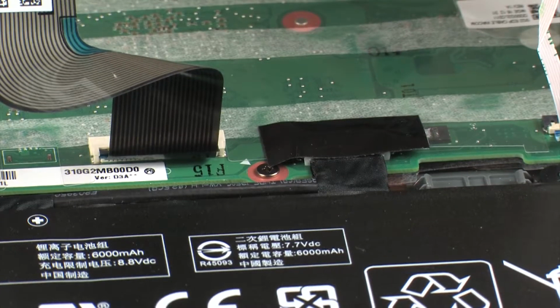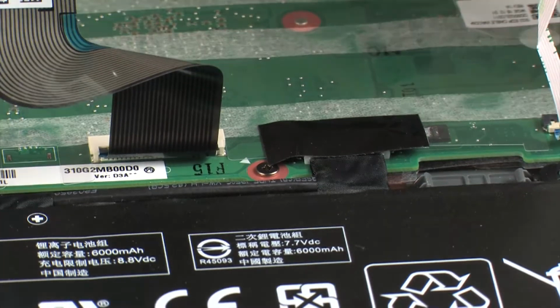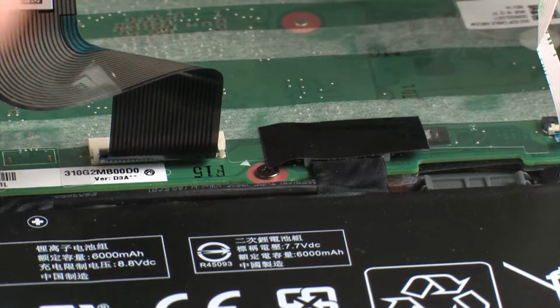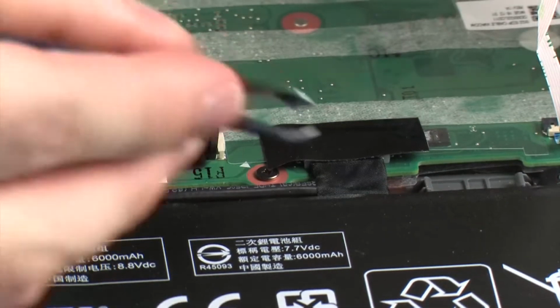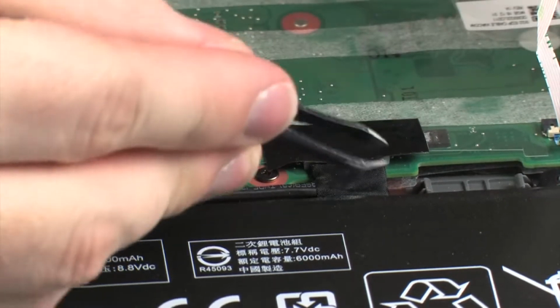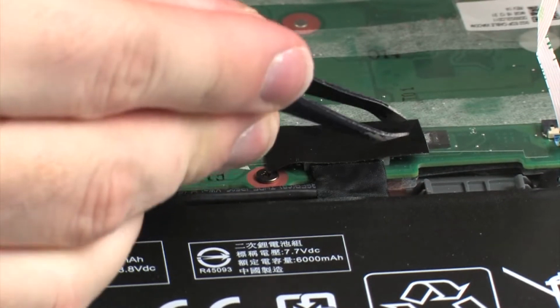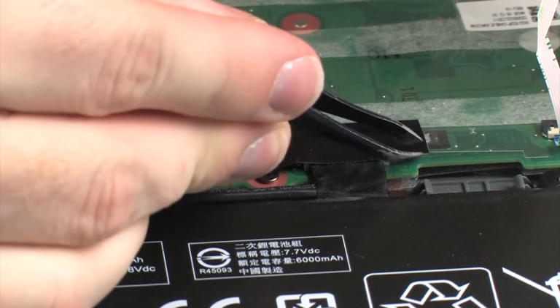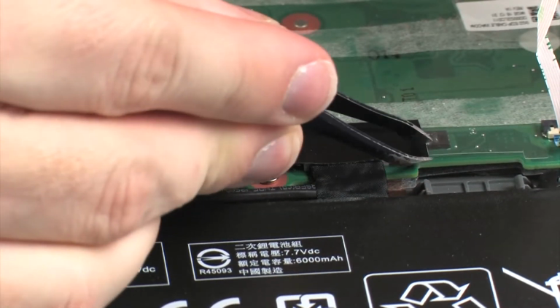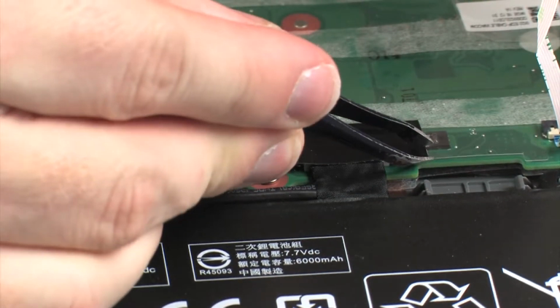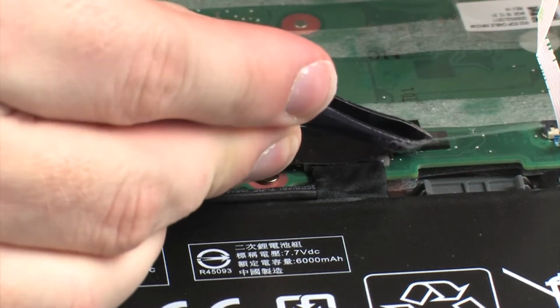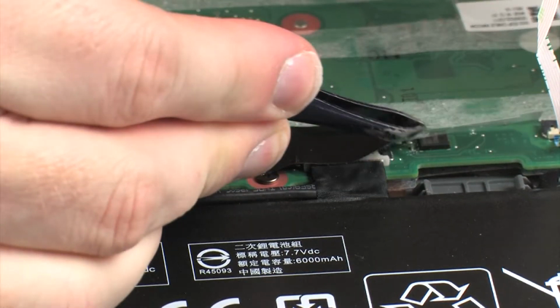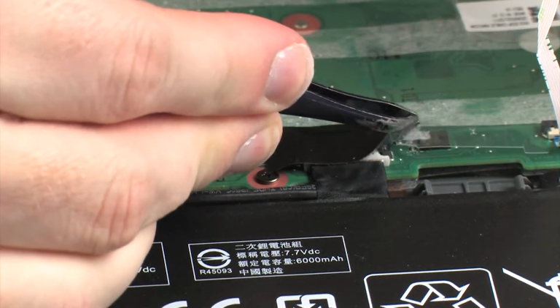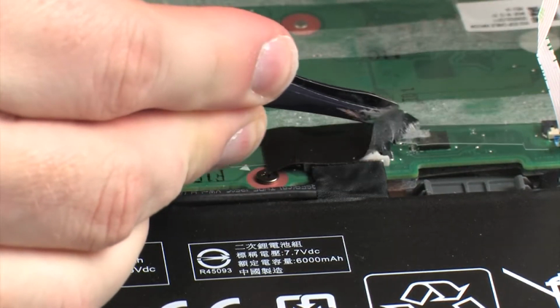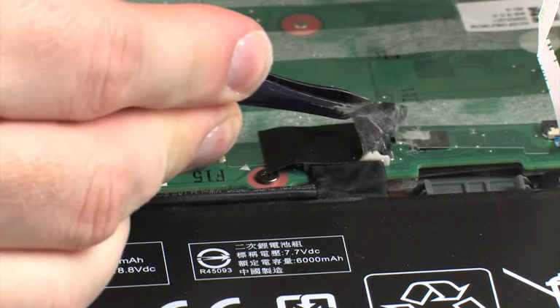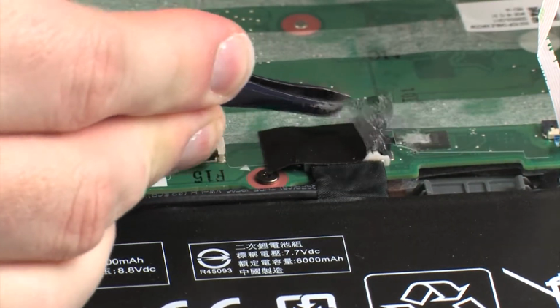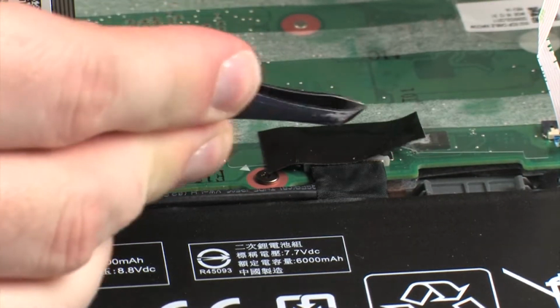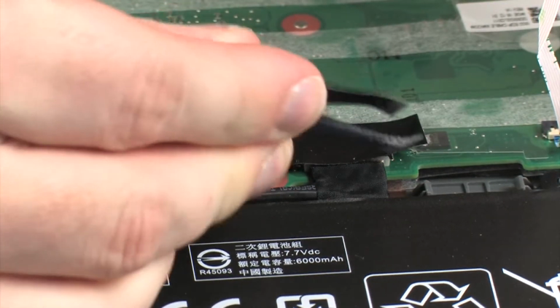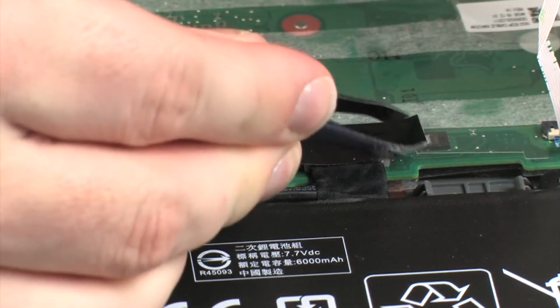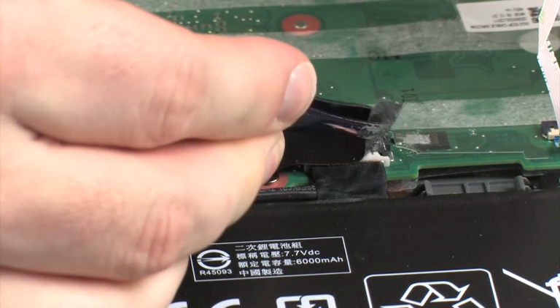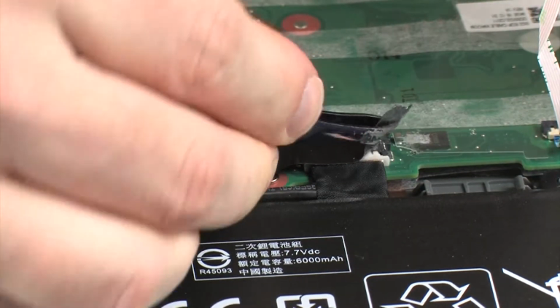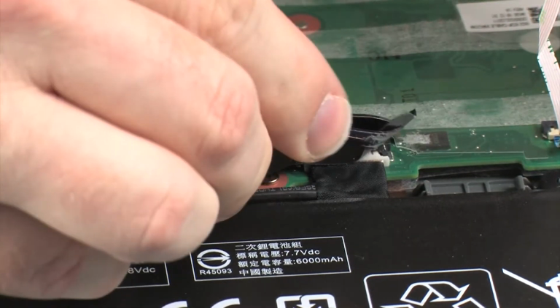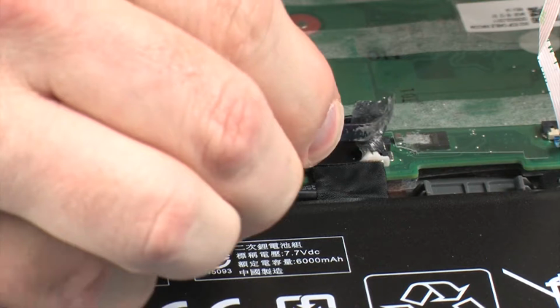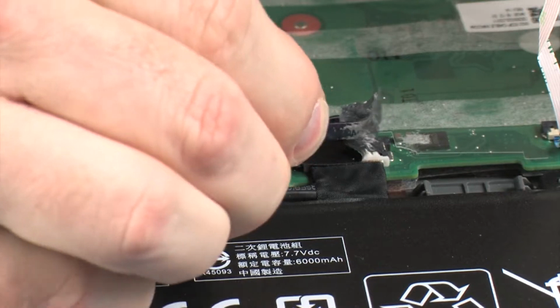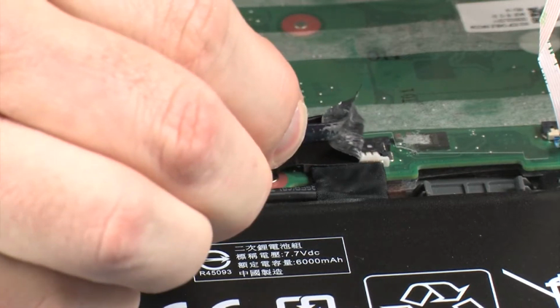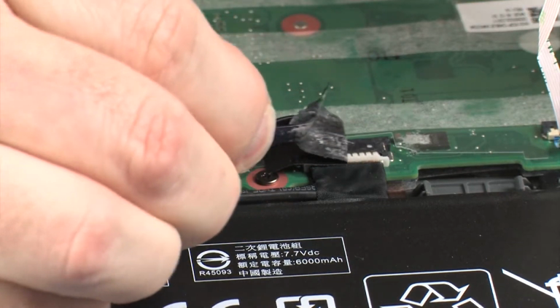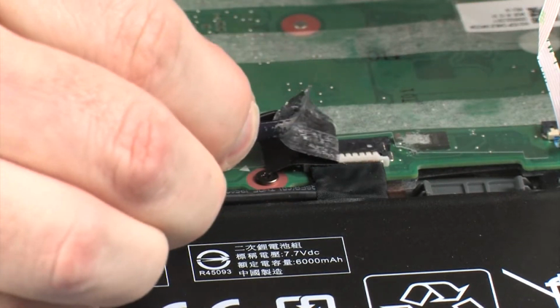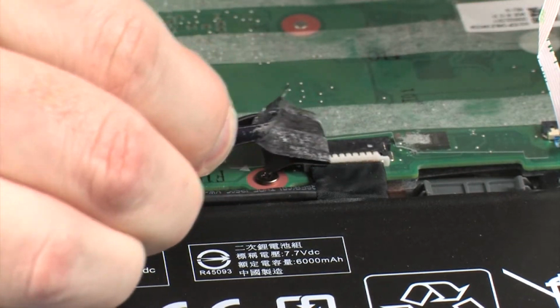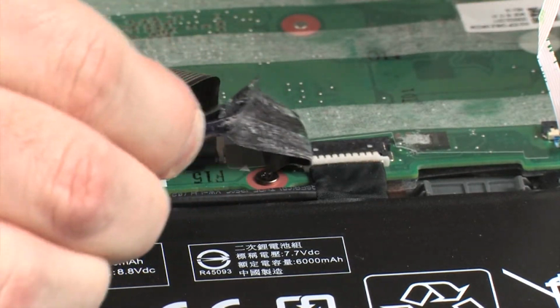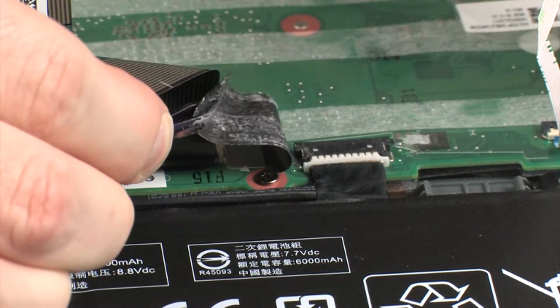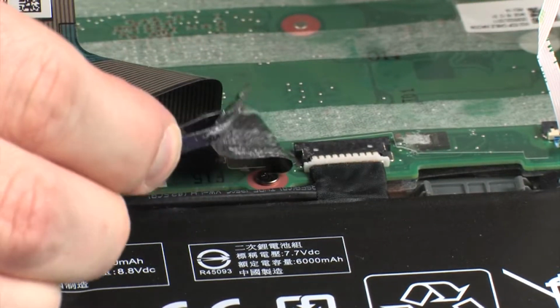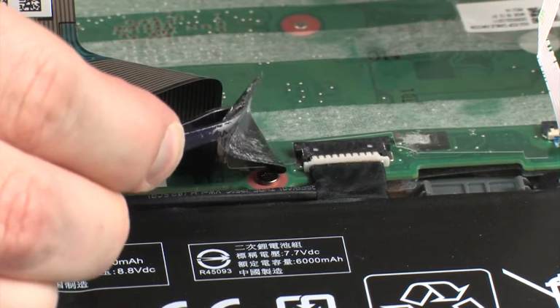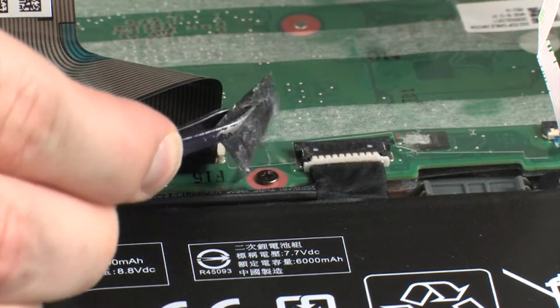Remove the tape that covers the battery connector and disconnect the battery cable from its connector on the system board.